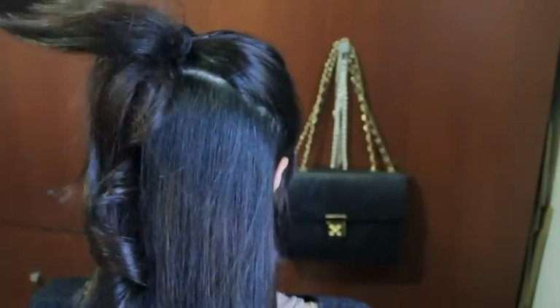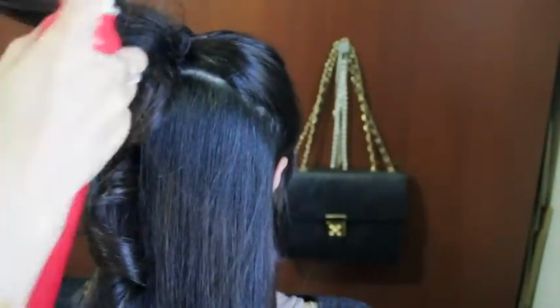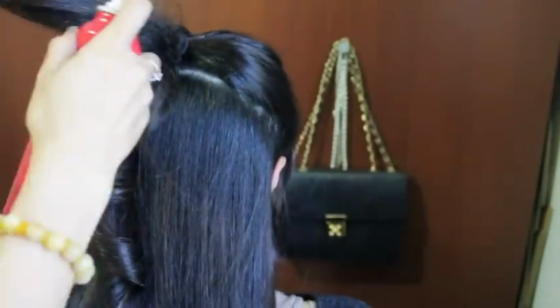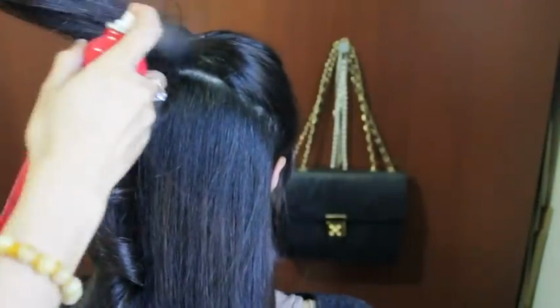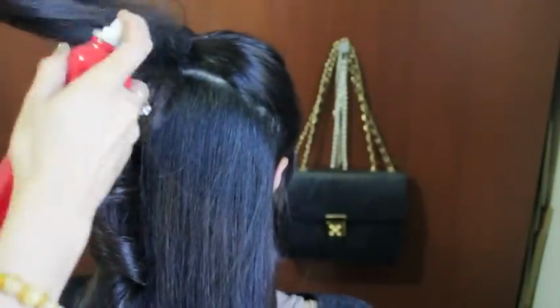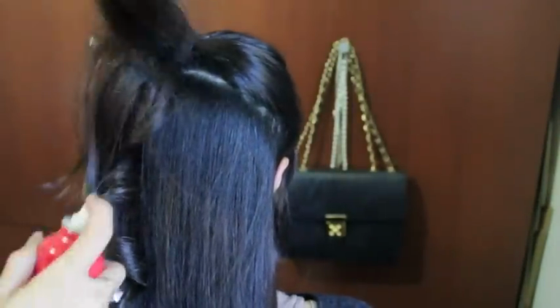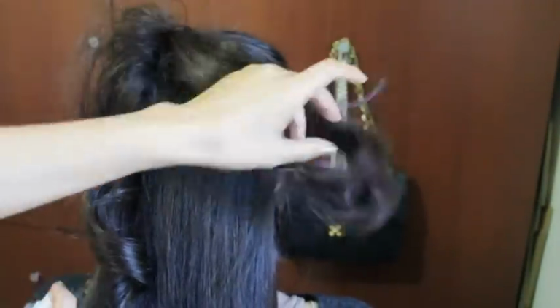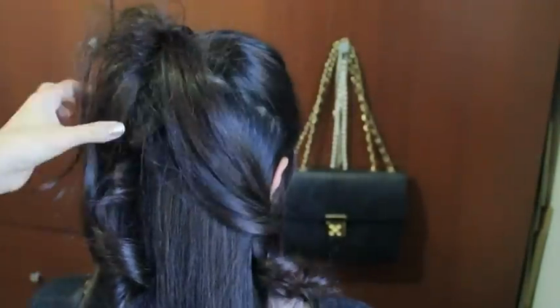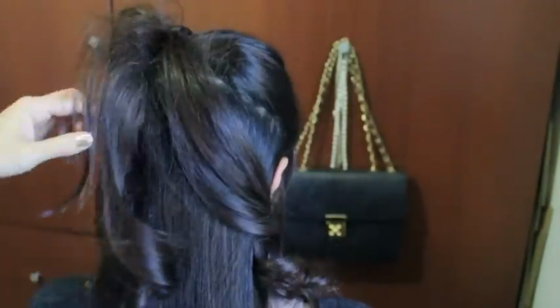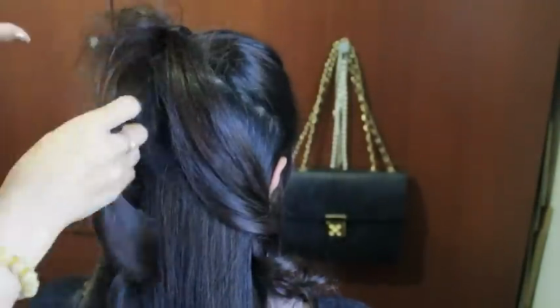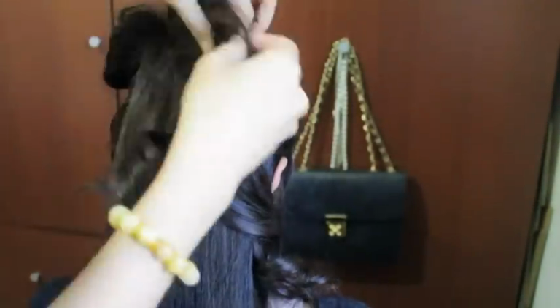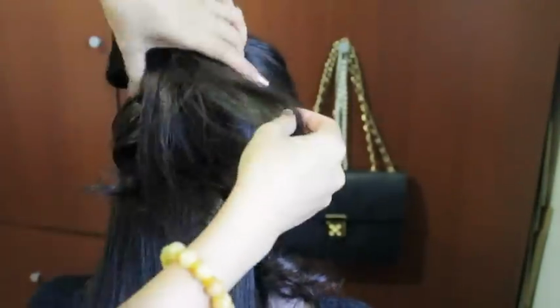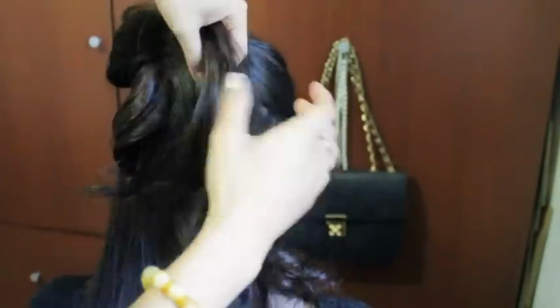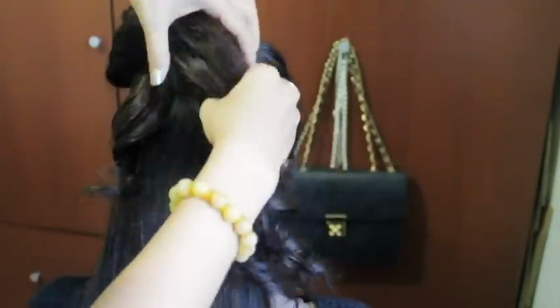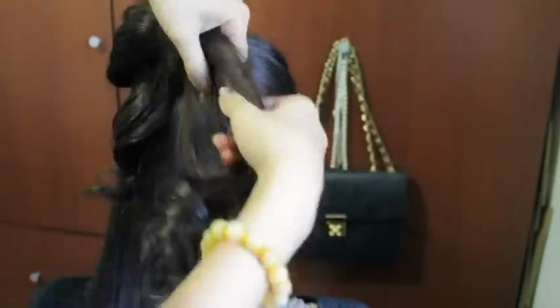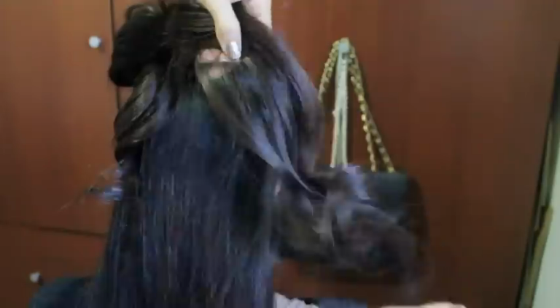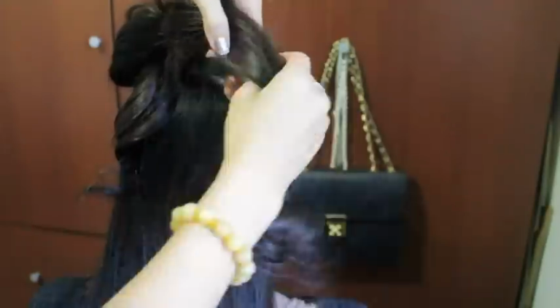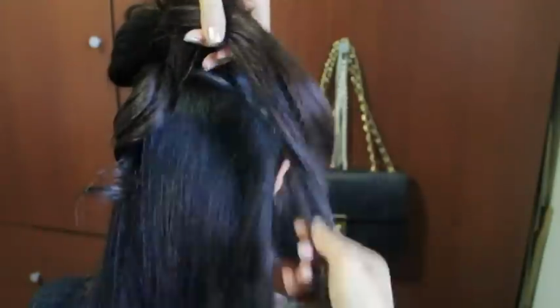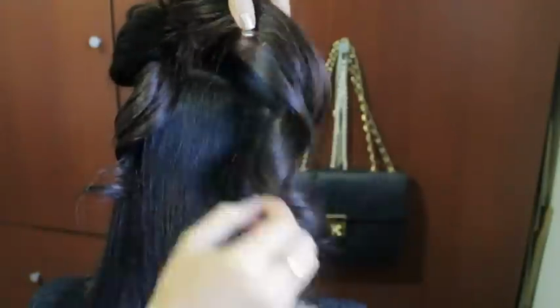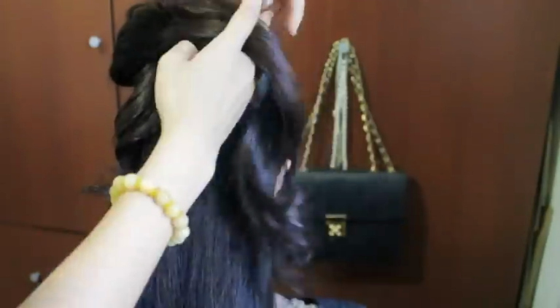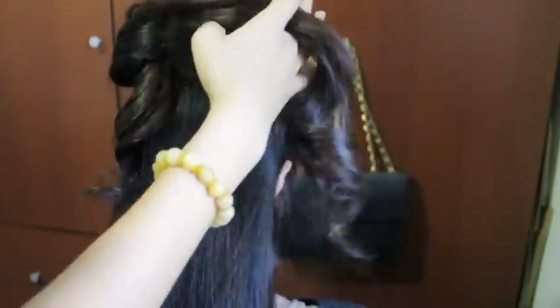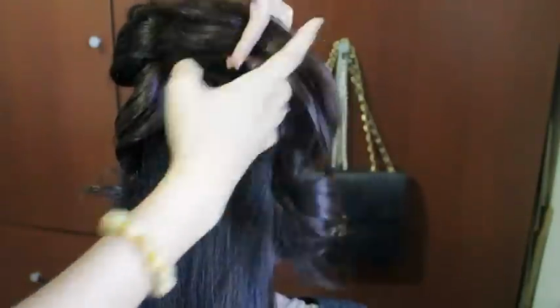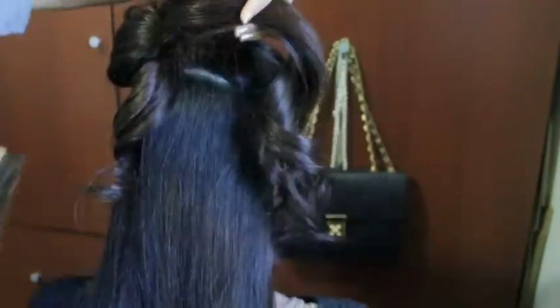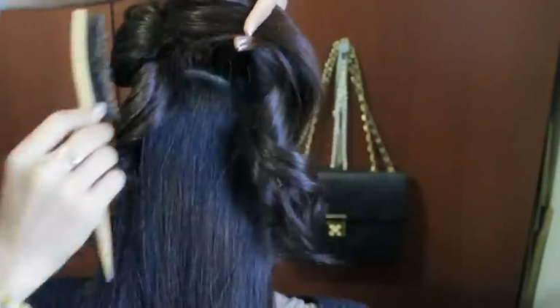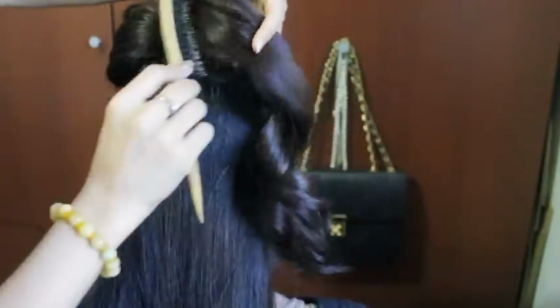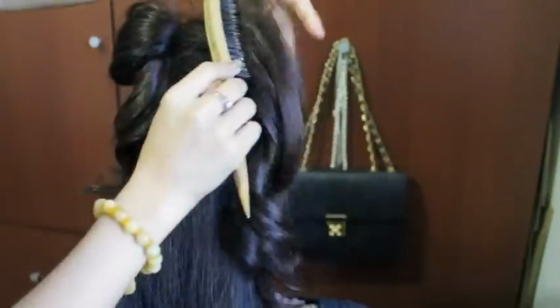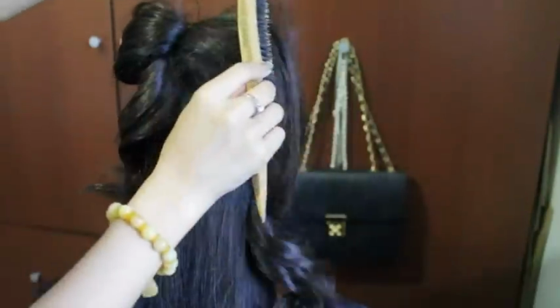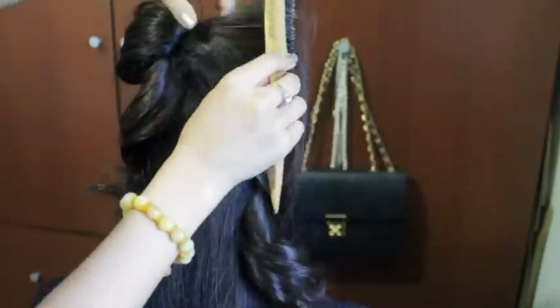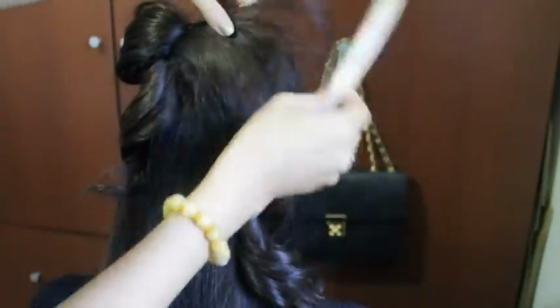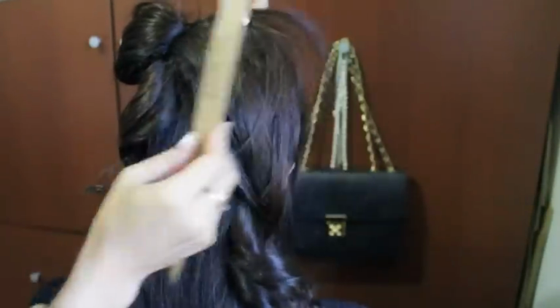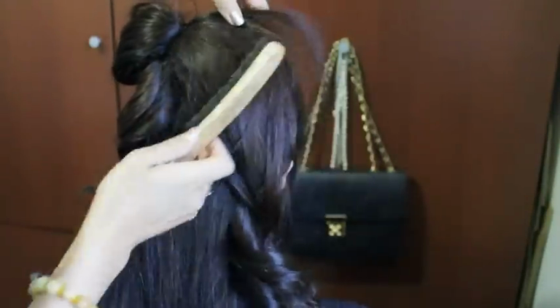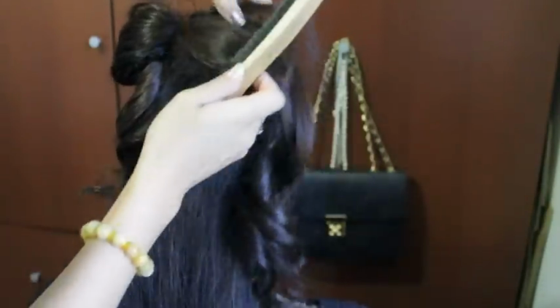When your teasing looks a bit messy, just grab a brush and brush it down before you create your bow.